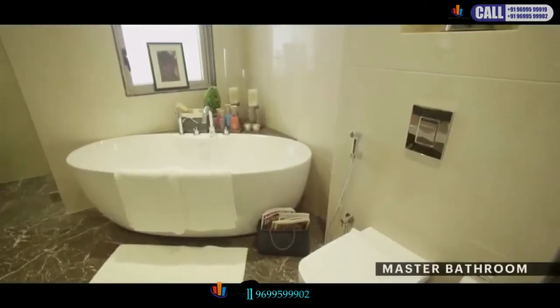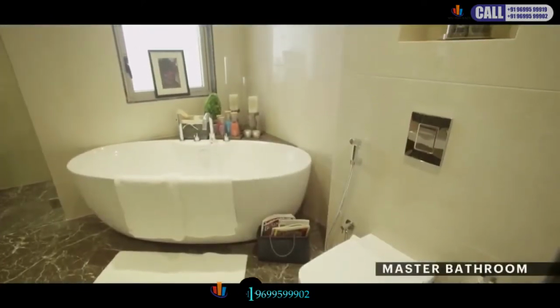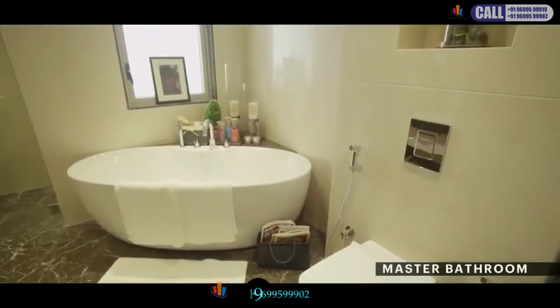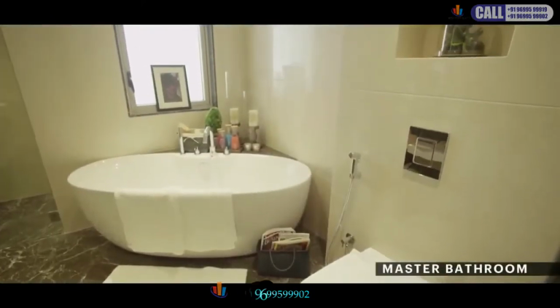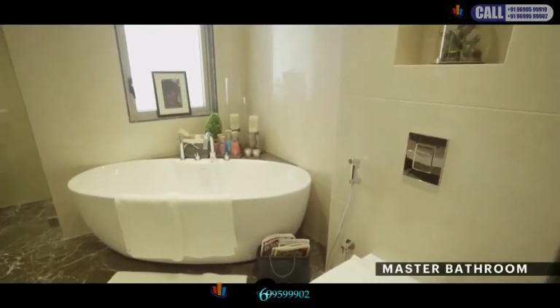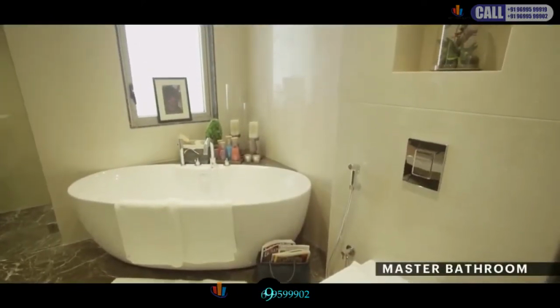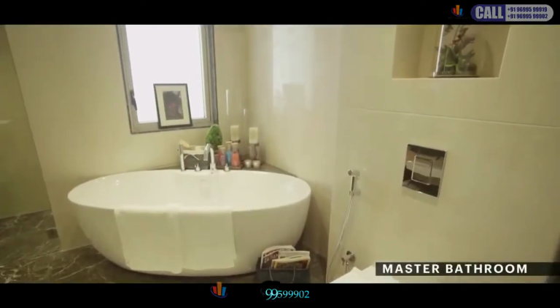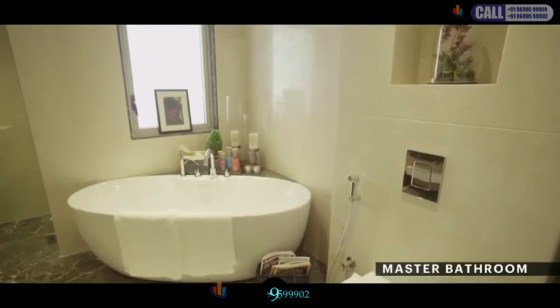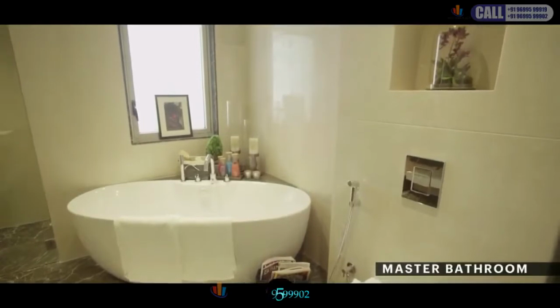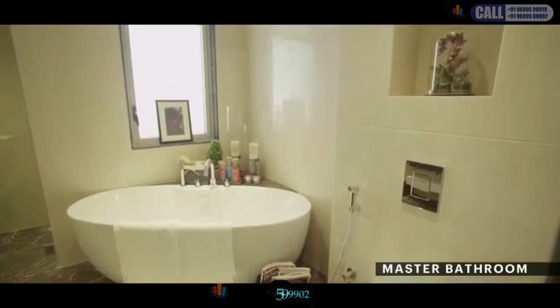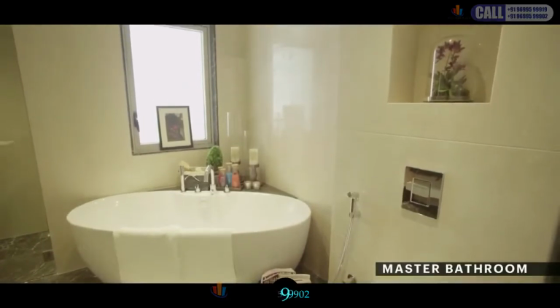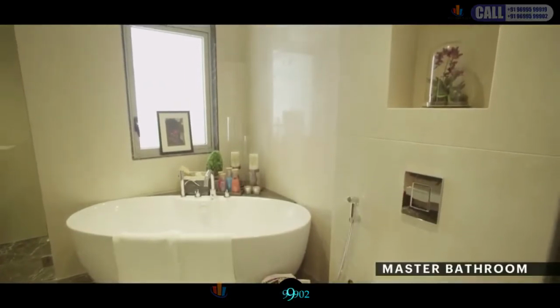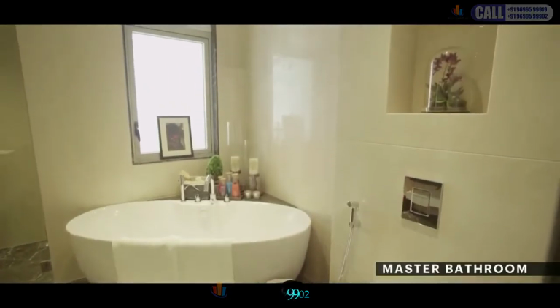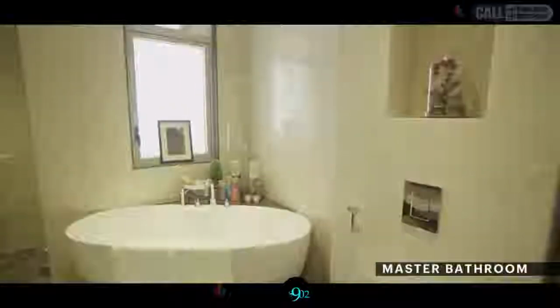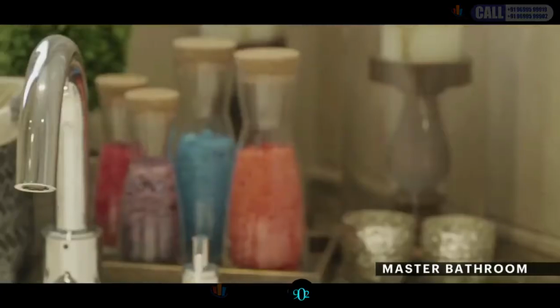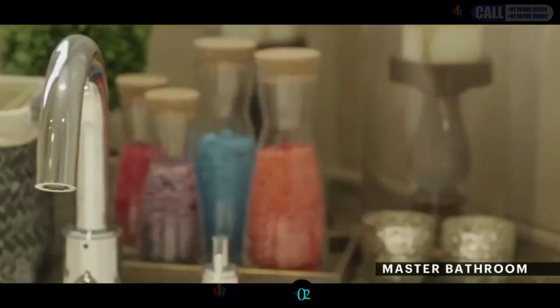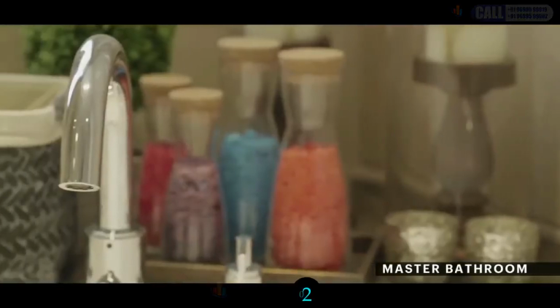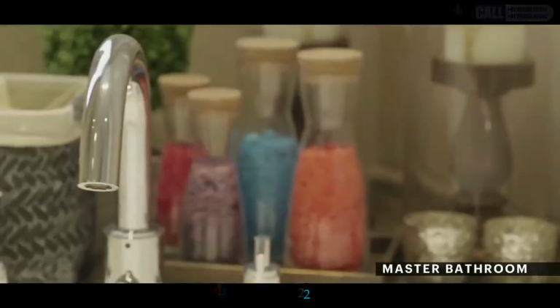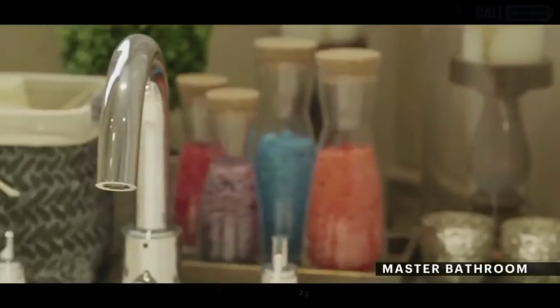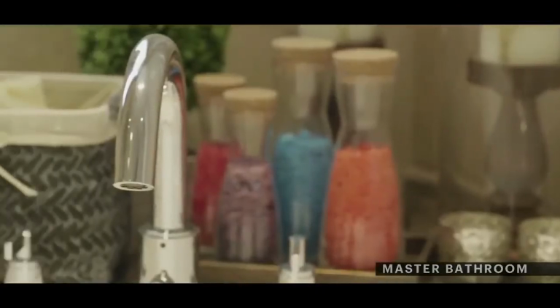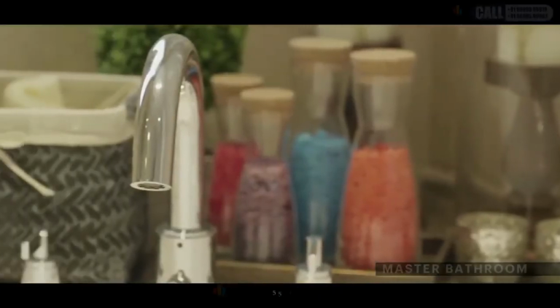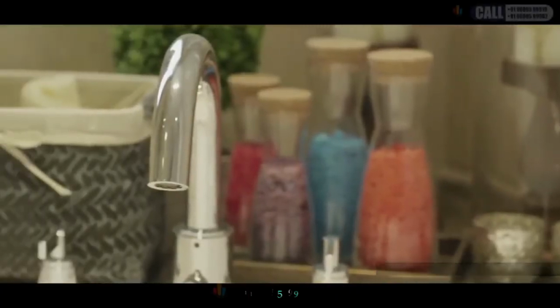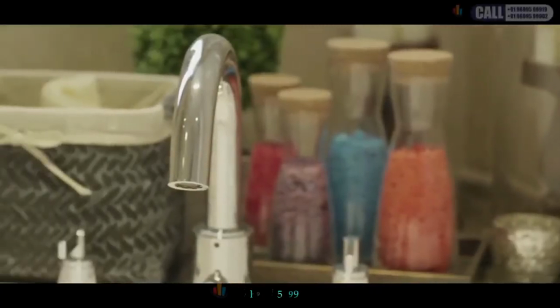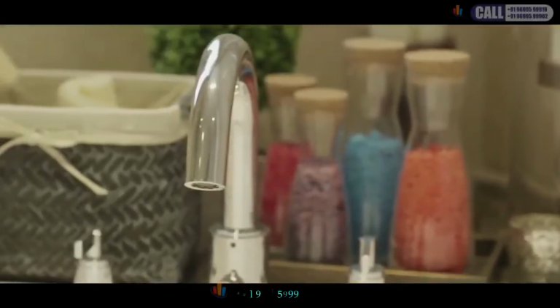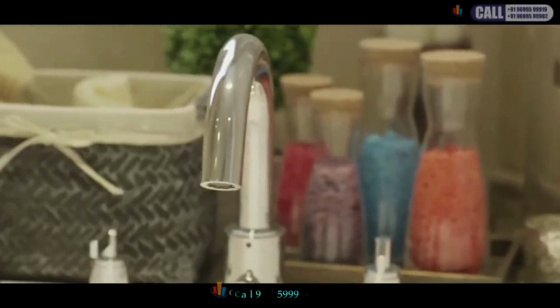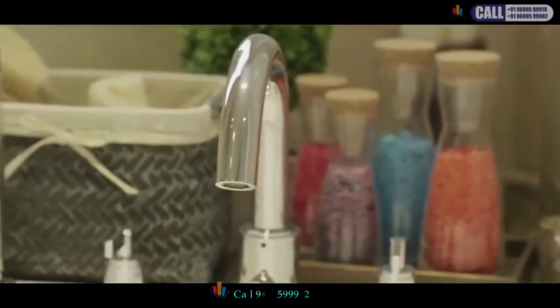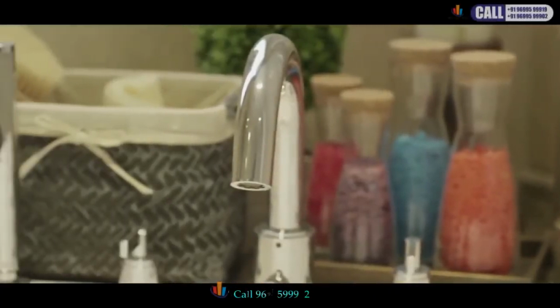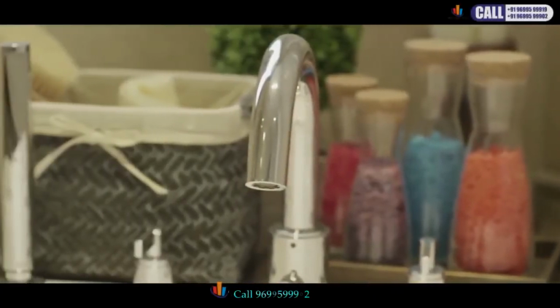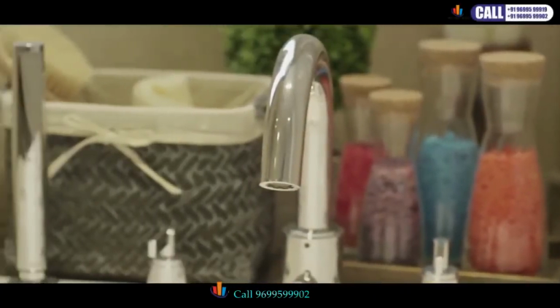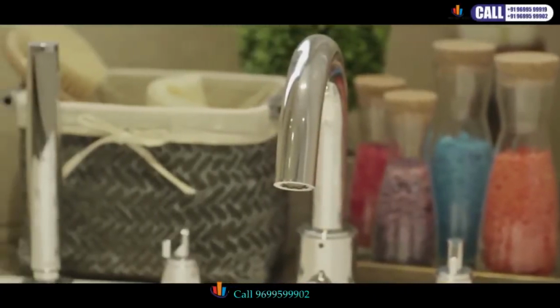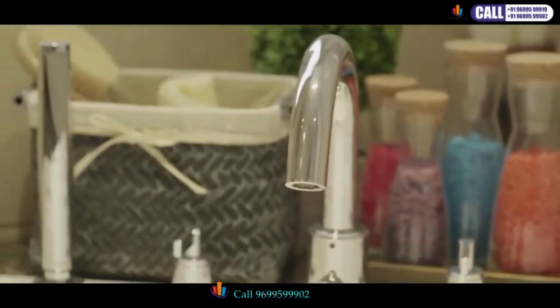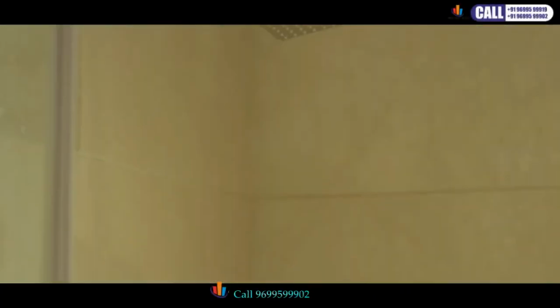The finest fittings and fixtures in the bathrooms blend in perfectly with the posh feel of the entire apartment.